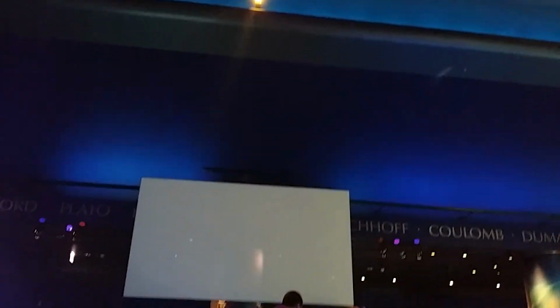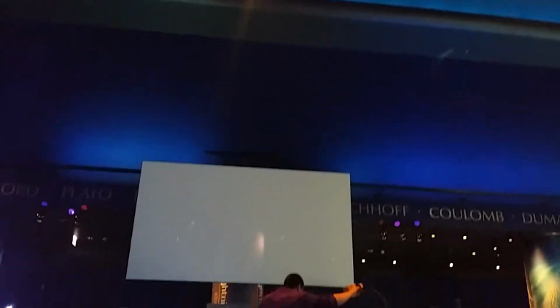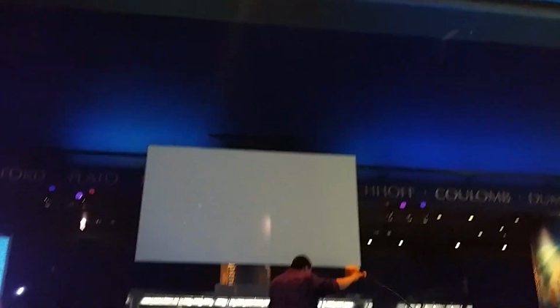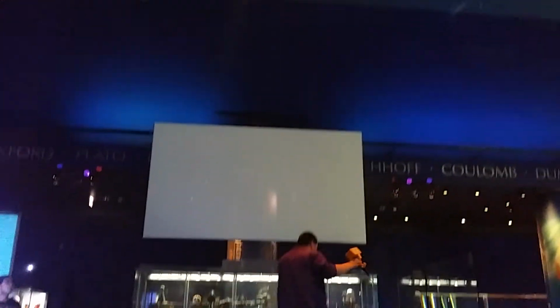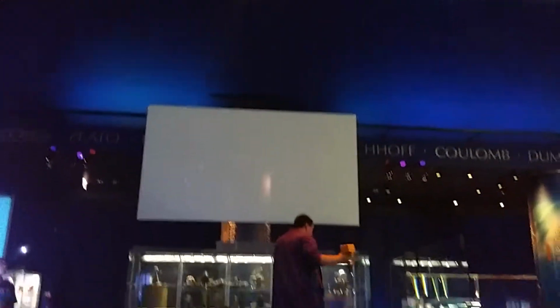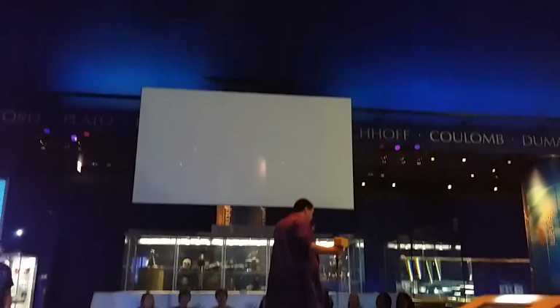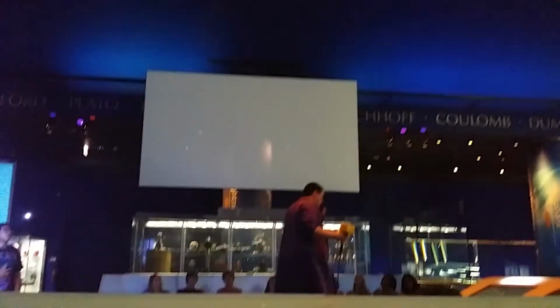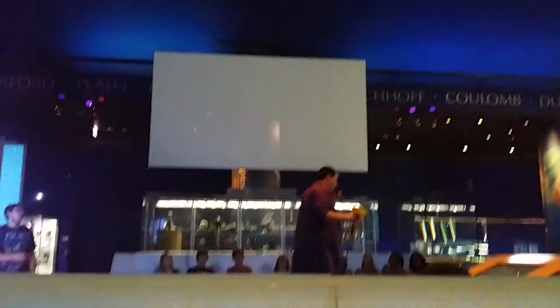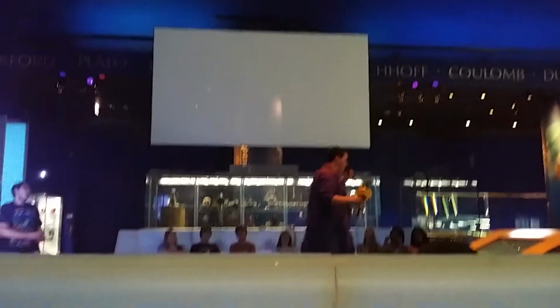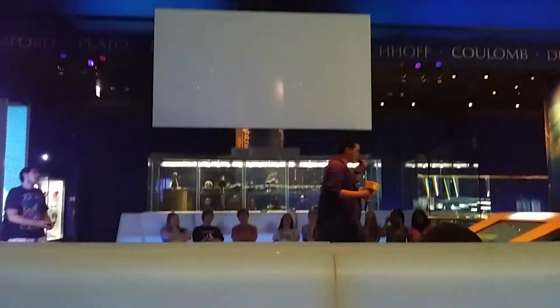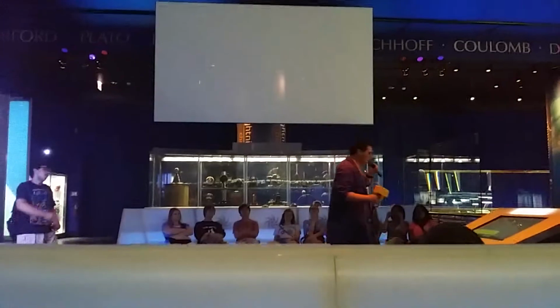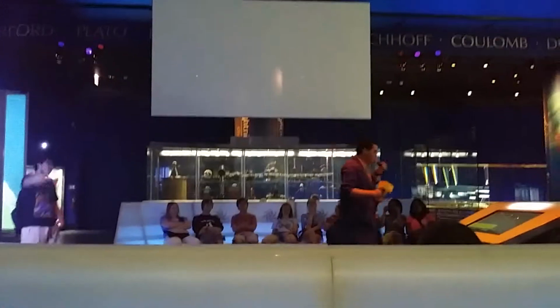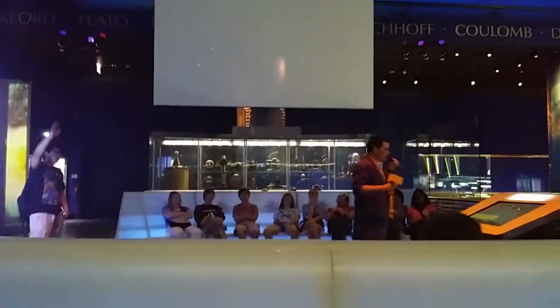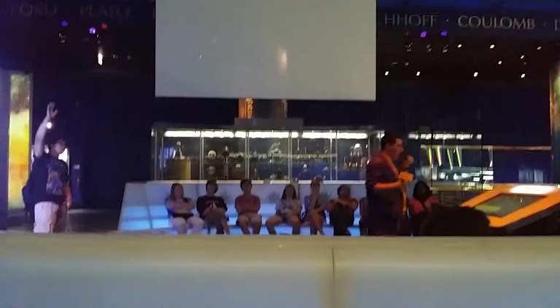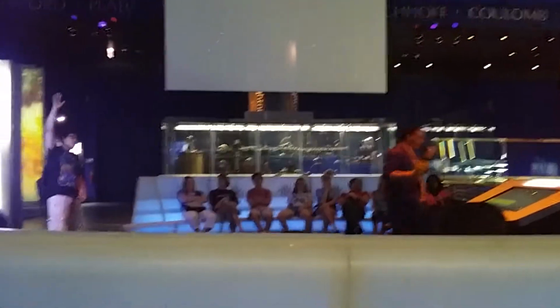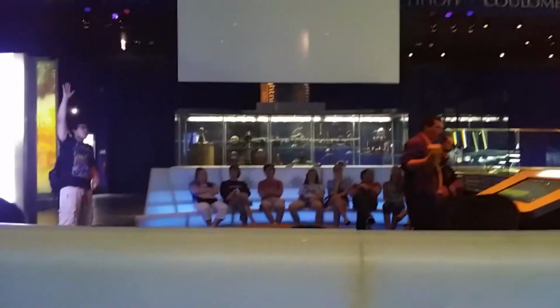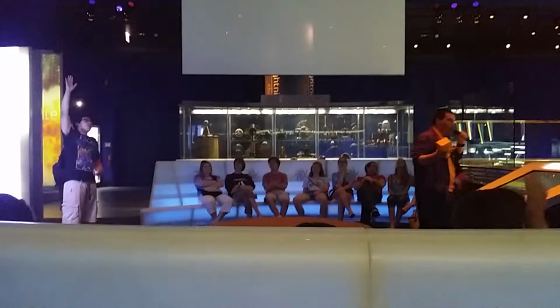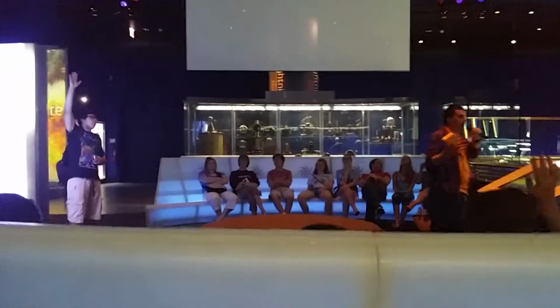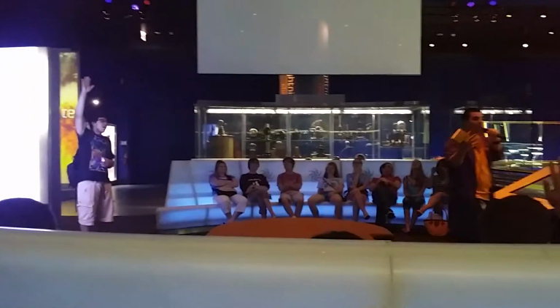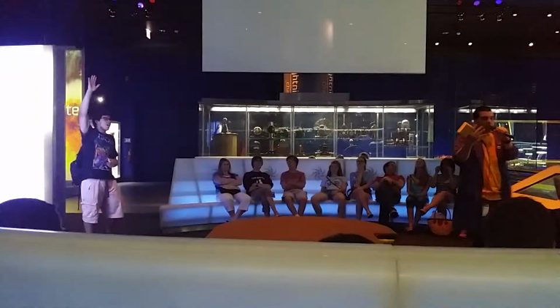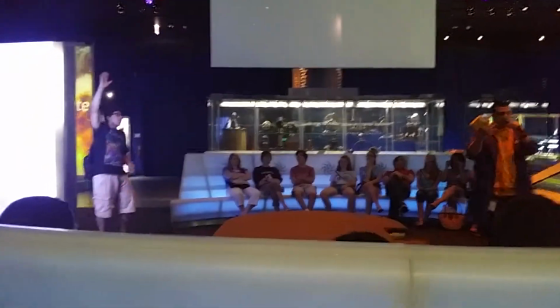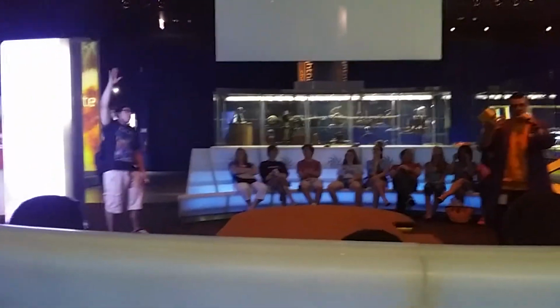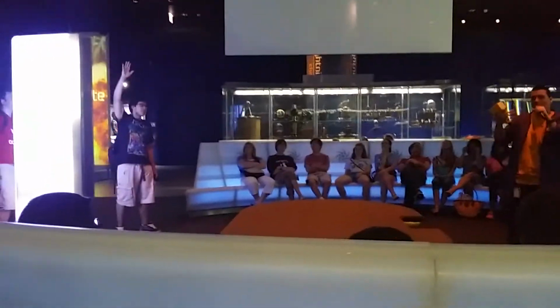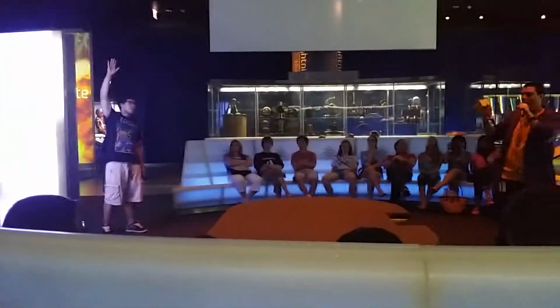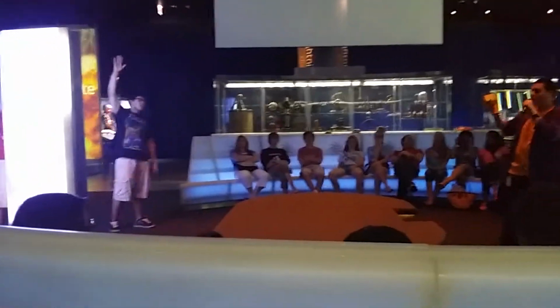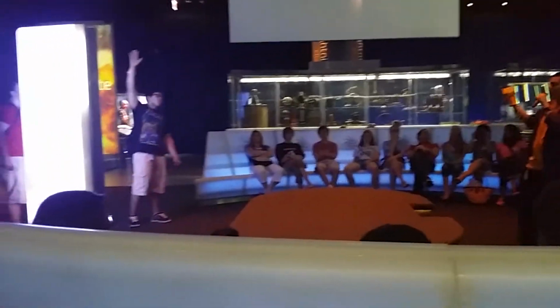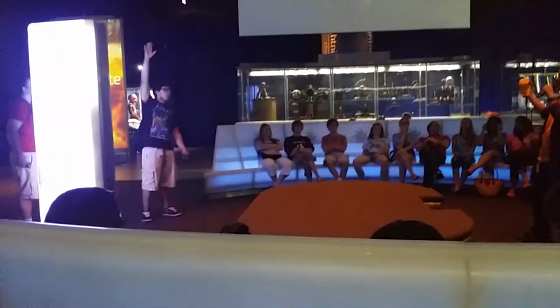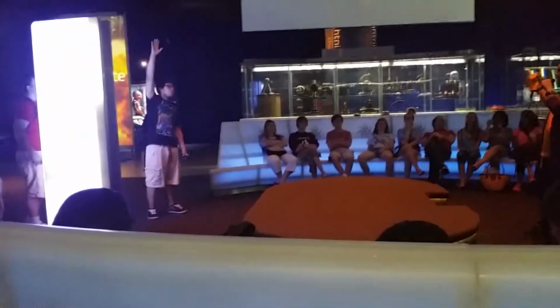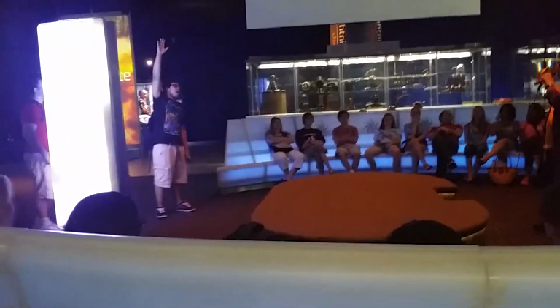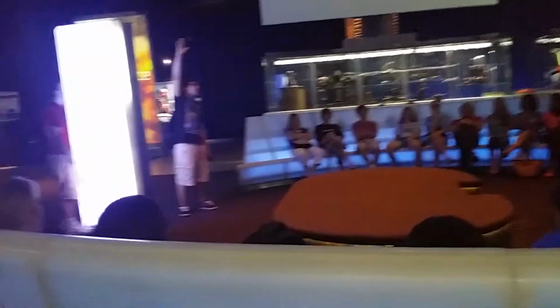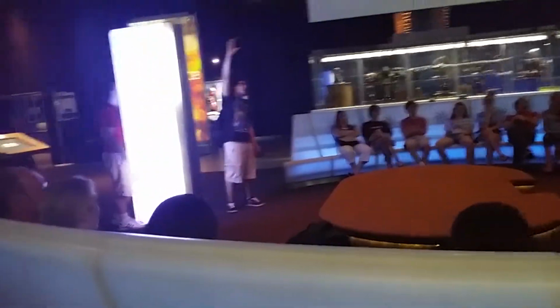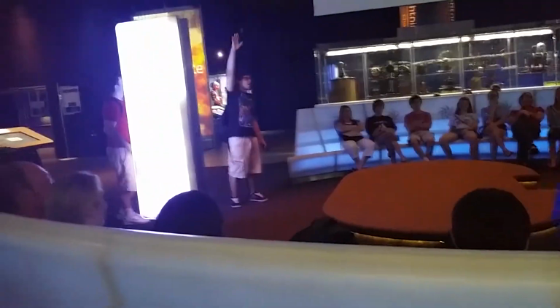So now that everybody here knows that they're safe, does anybody want to come up and stand on the stage — get right under it? If you have your hands up, come on up. Anybody?